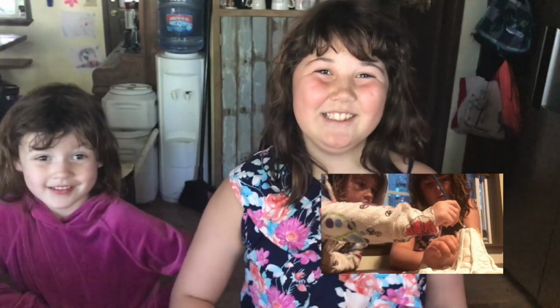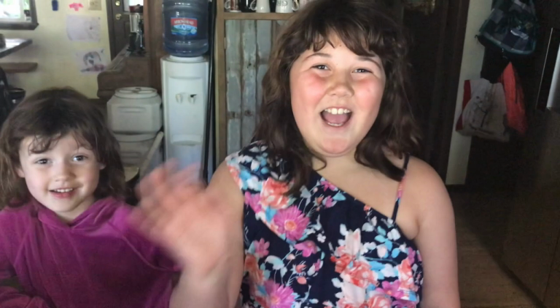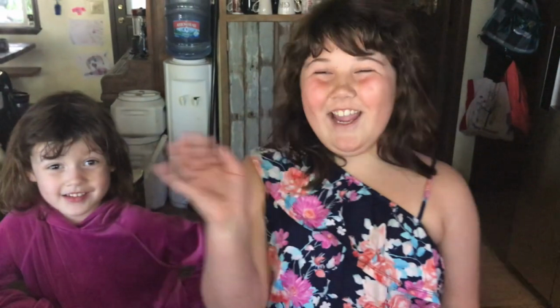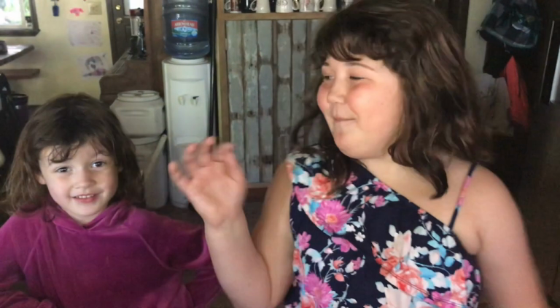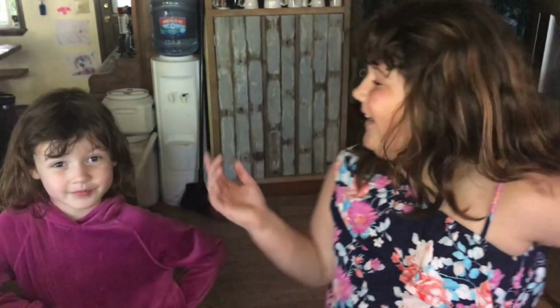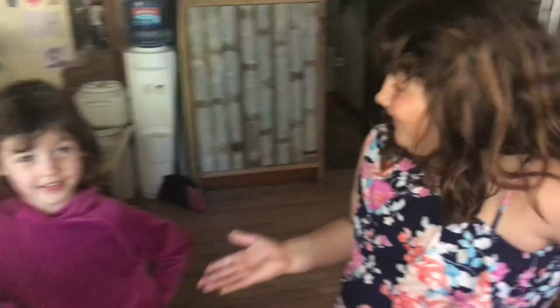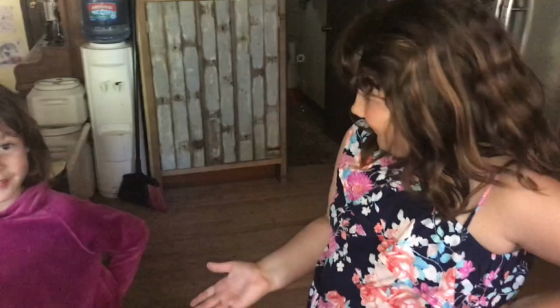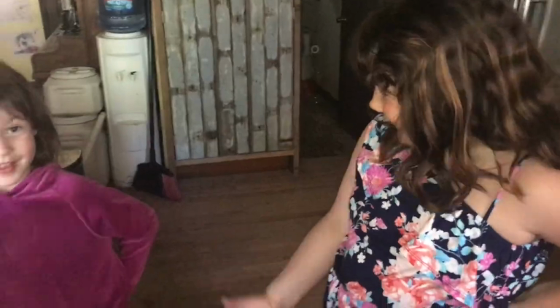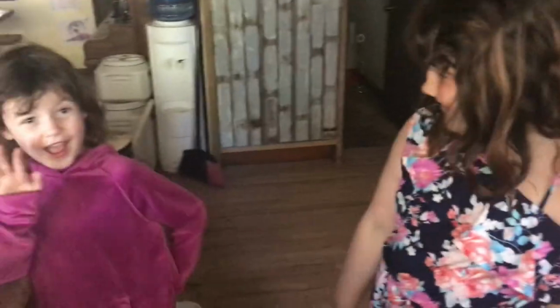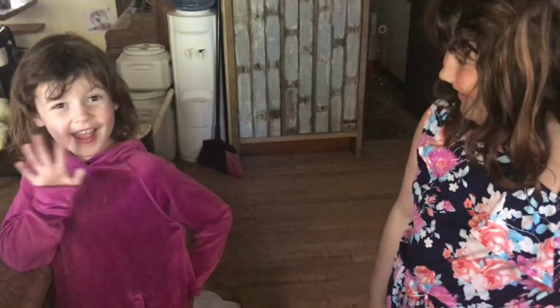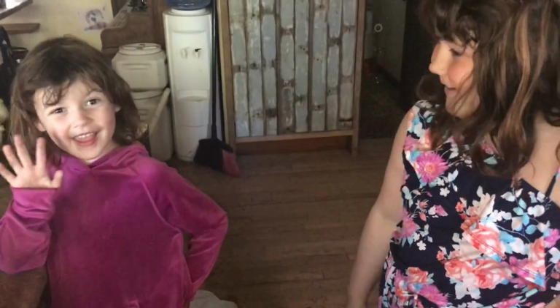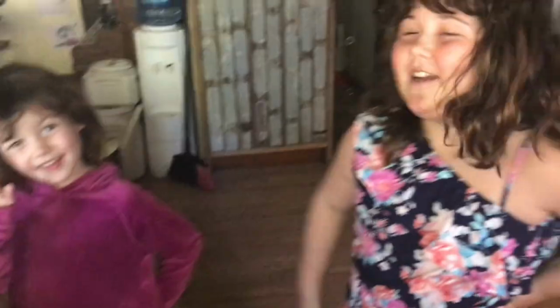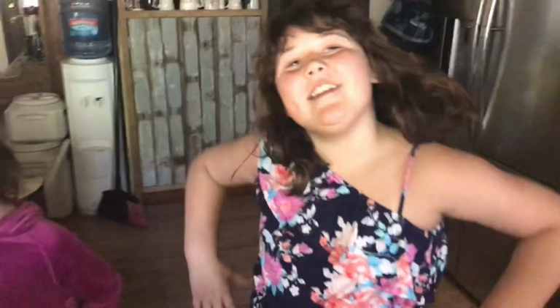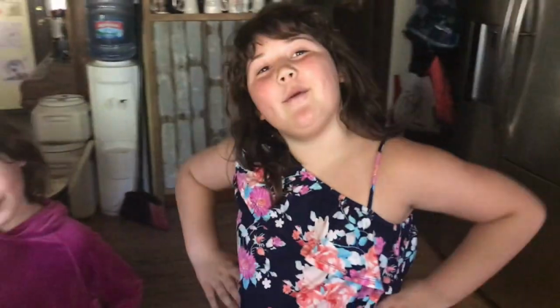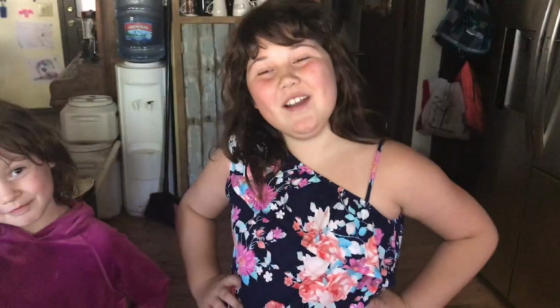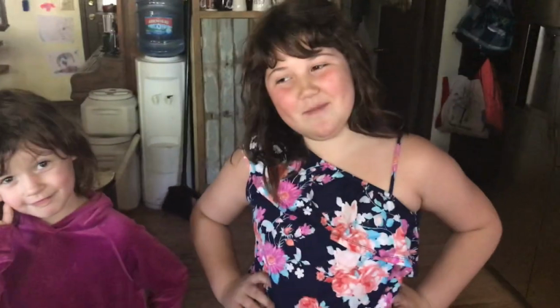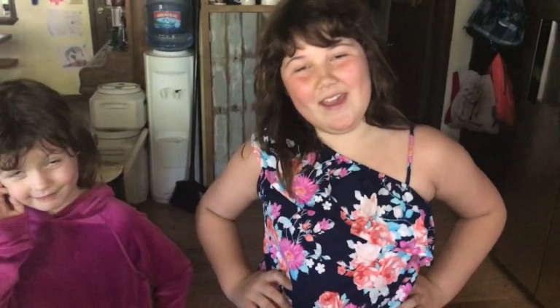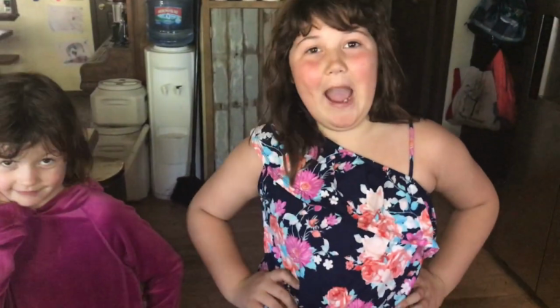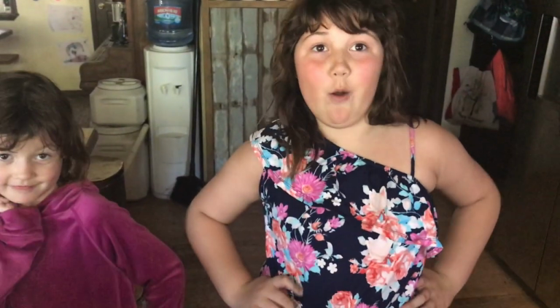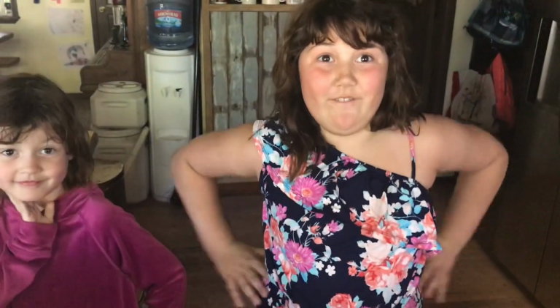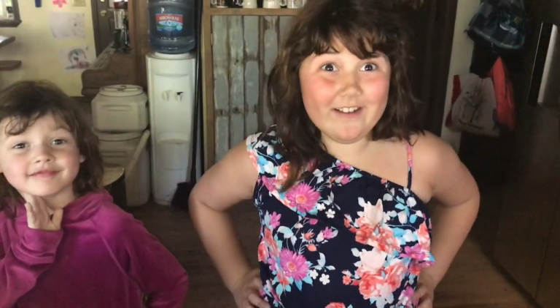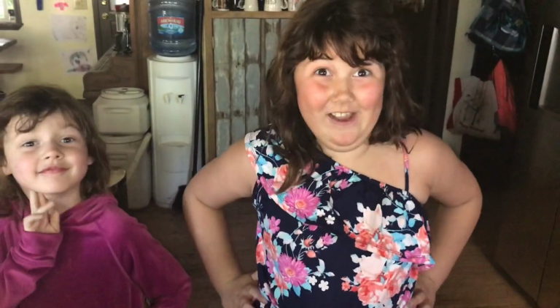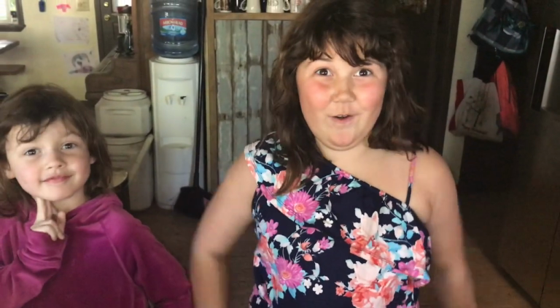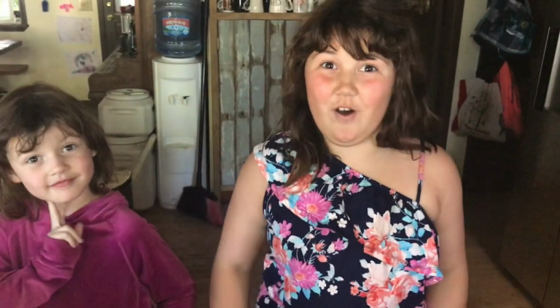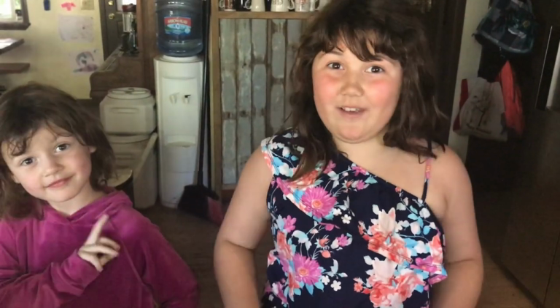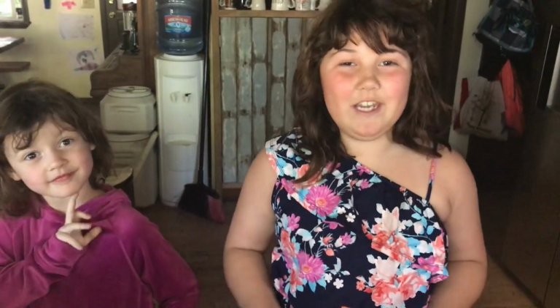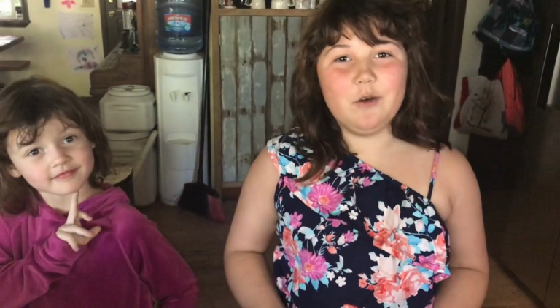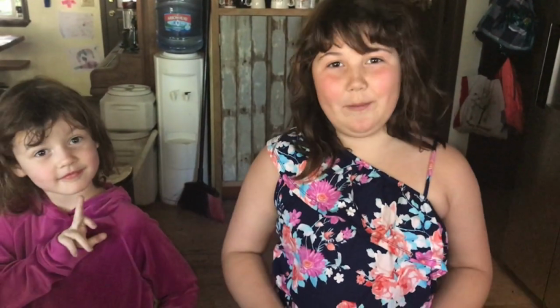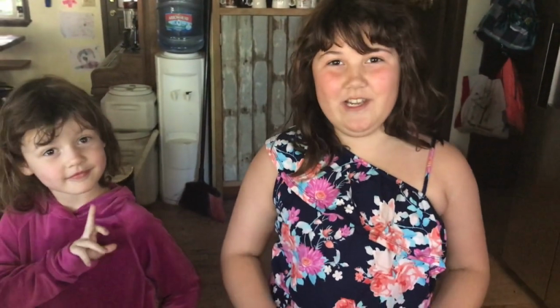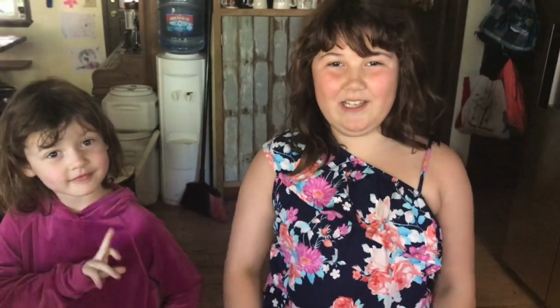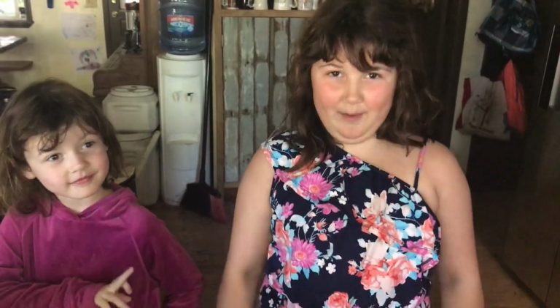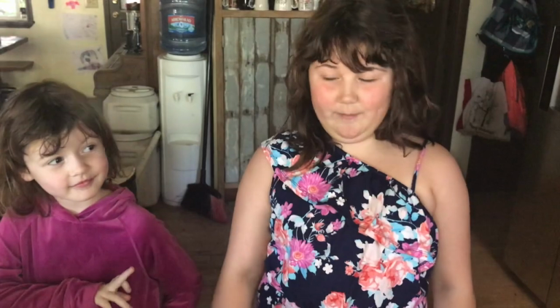Hi, I'm Betty and this is Gretchen. Hi! Today we're going to make our very own volcano eruption experiment.